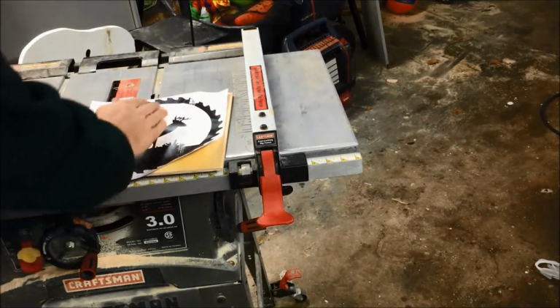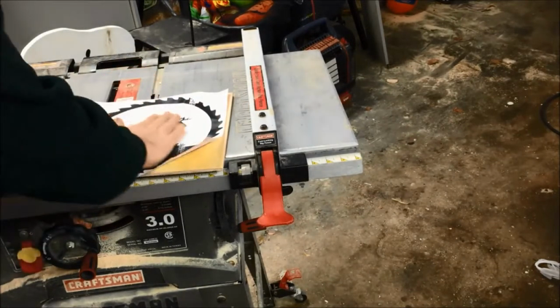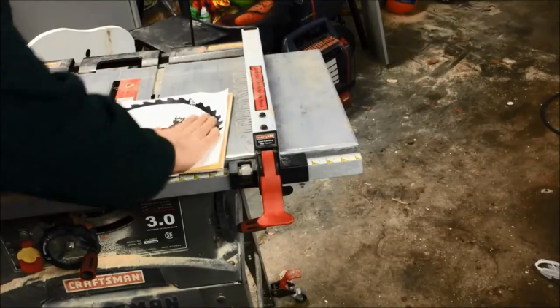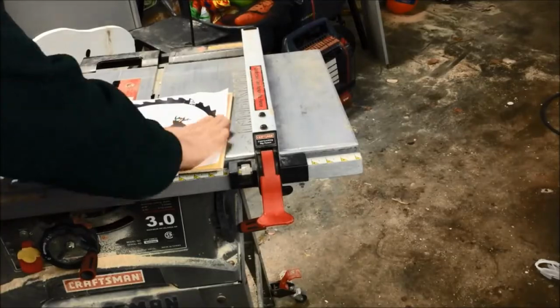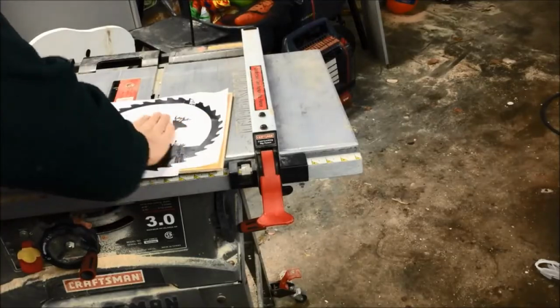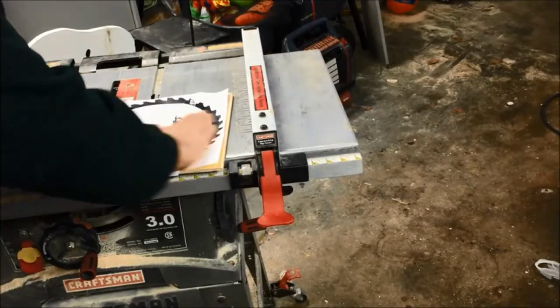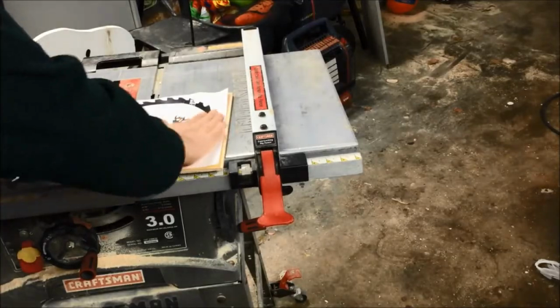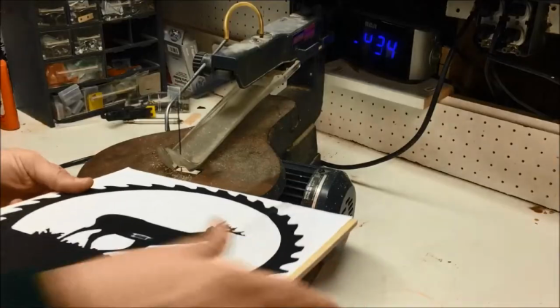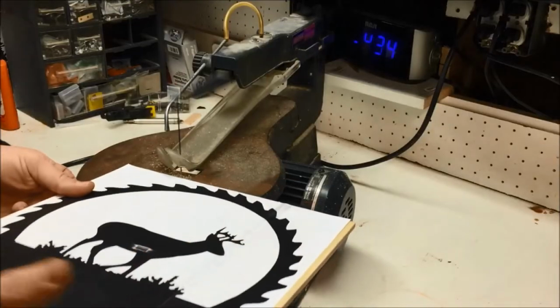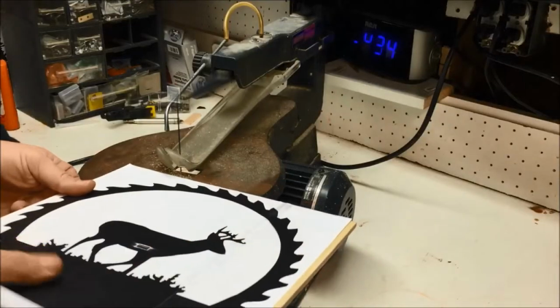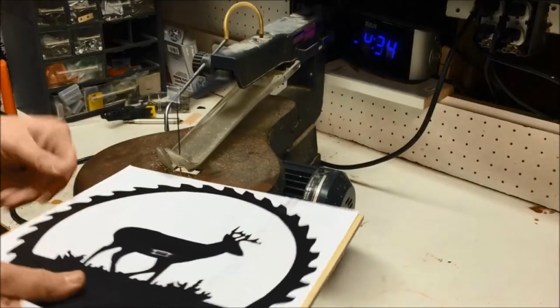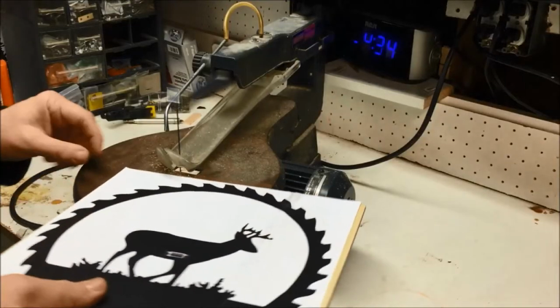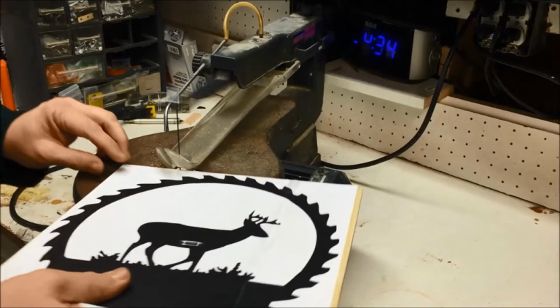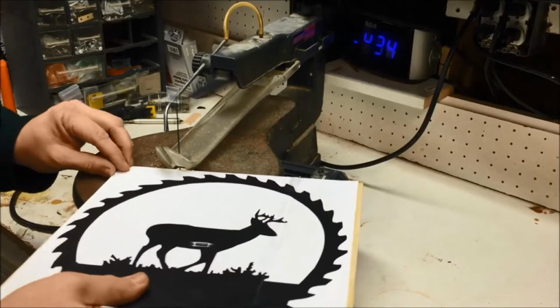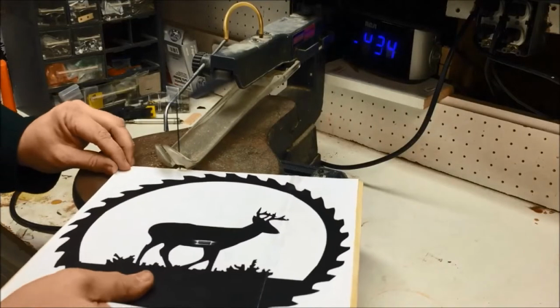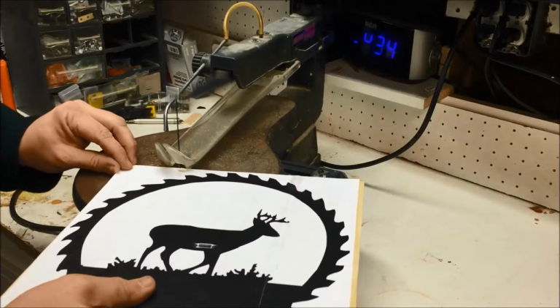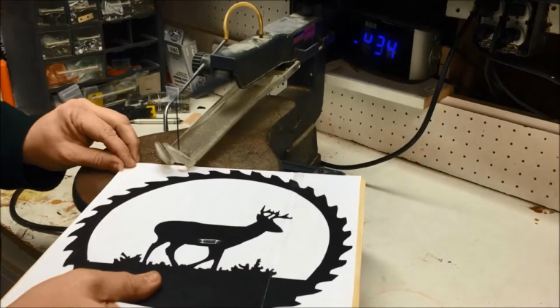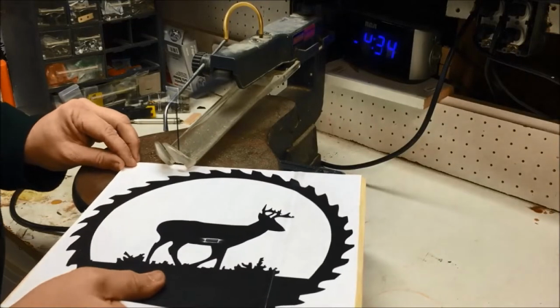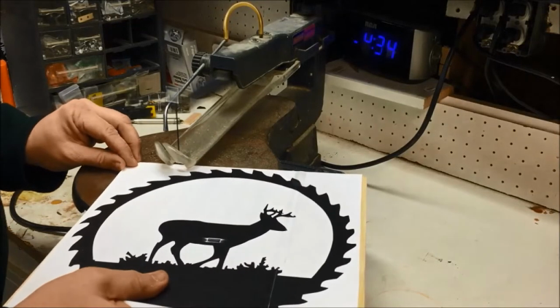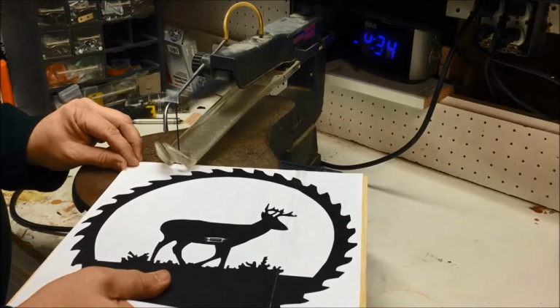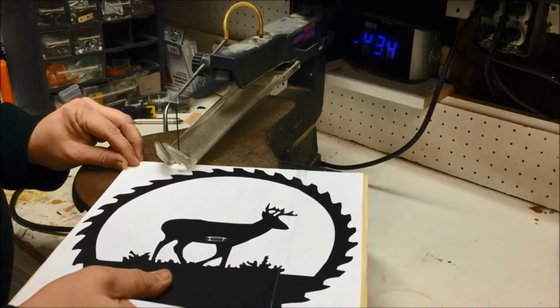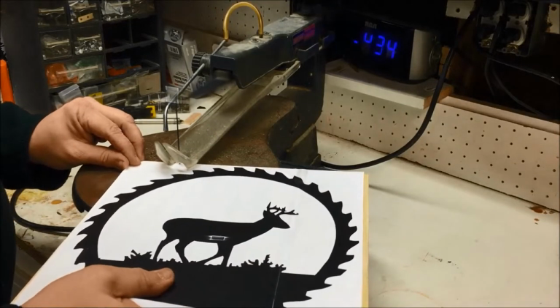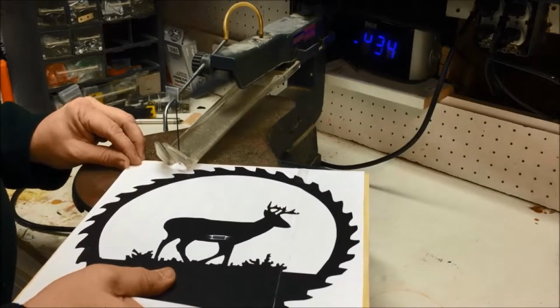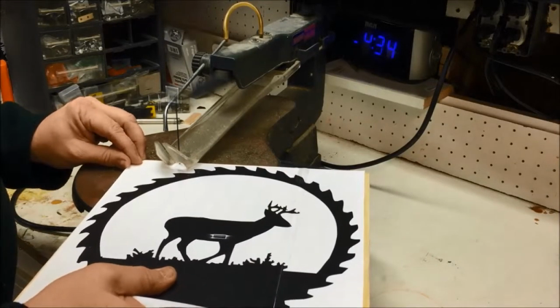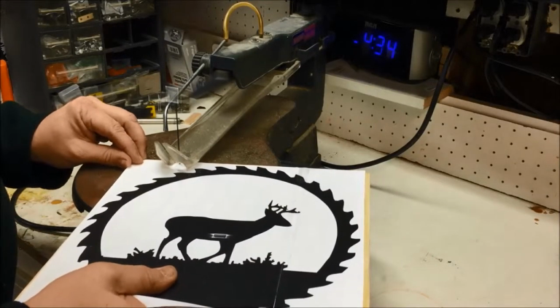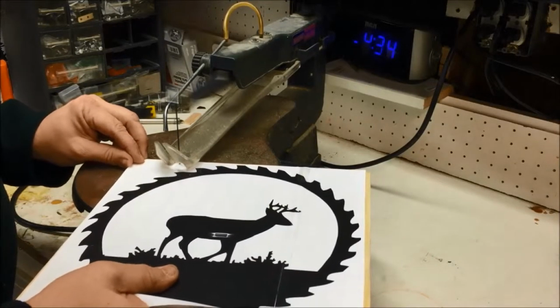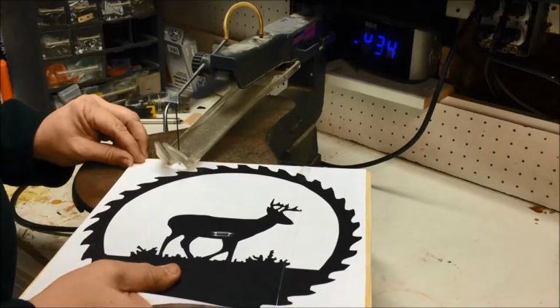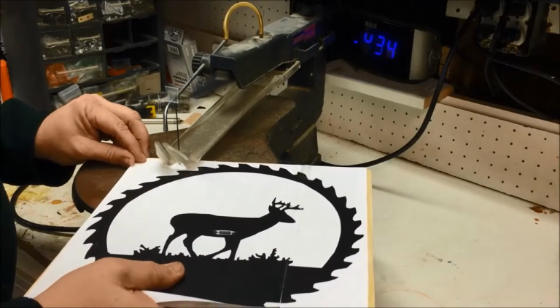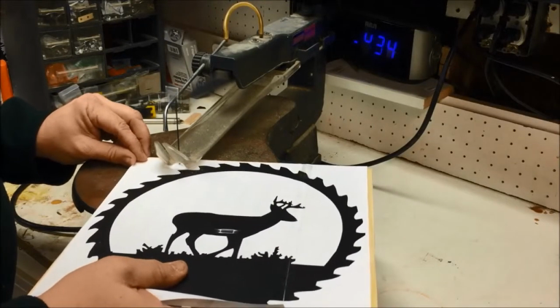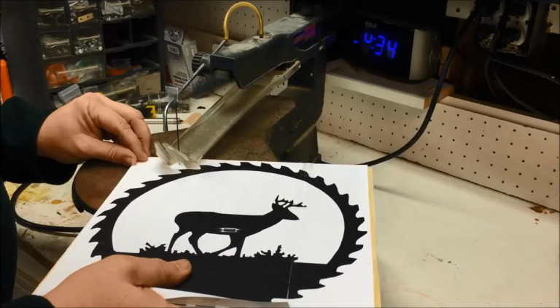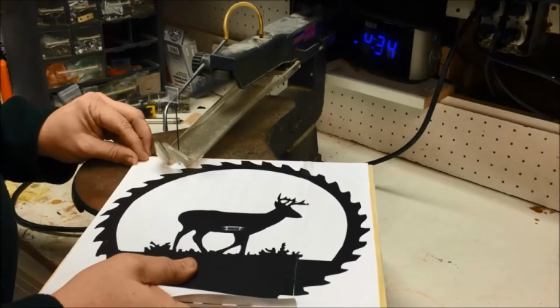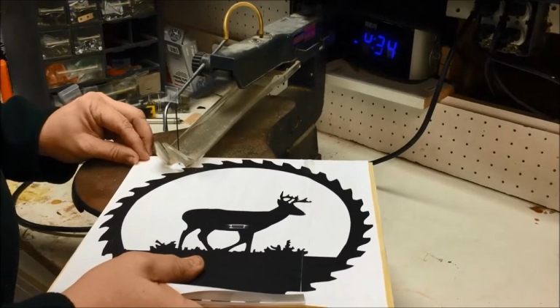At the scroll saw I started around to the outside, making sure not to cut the teeth.